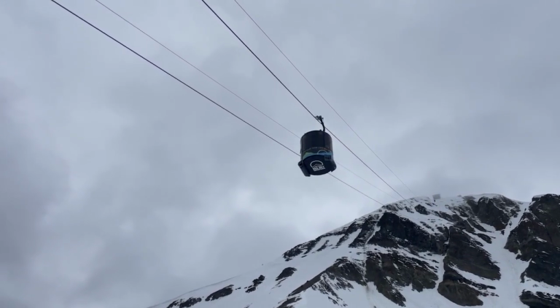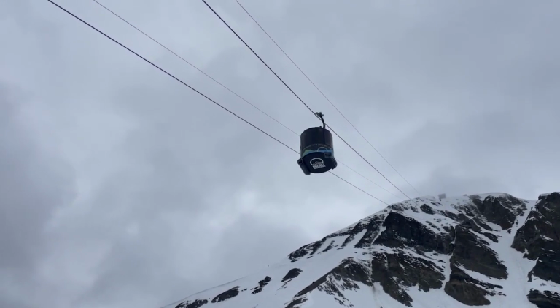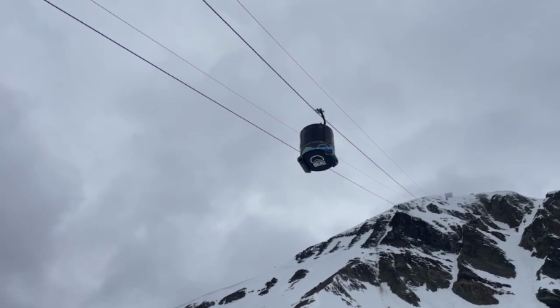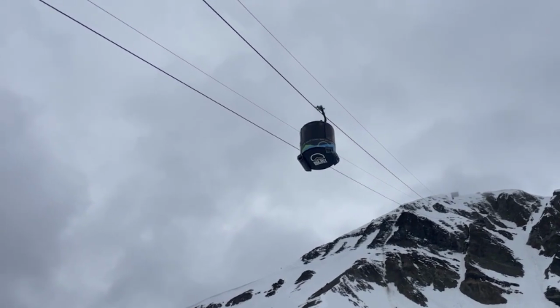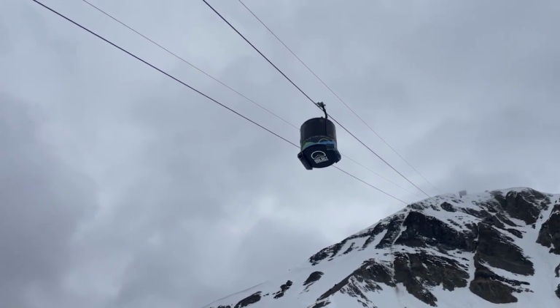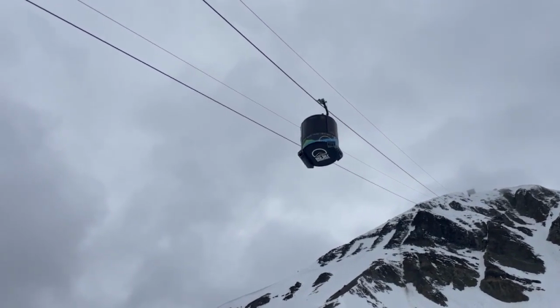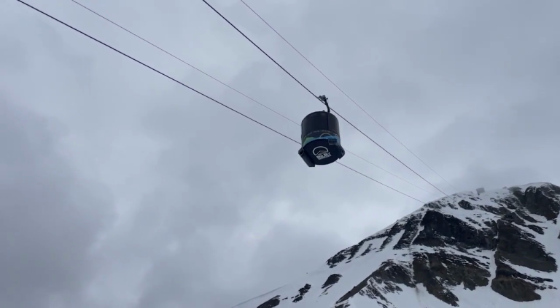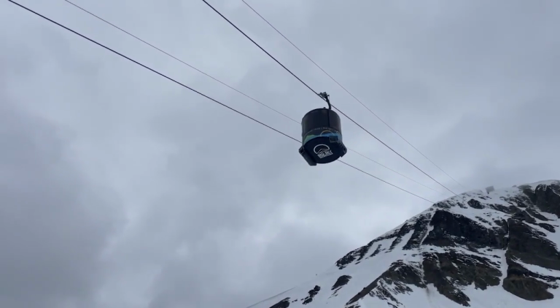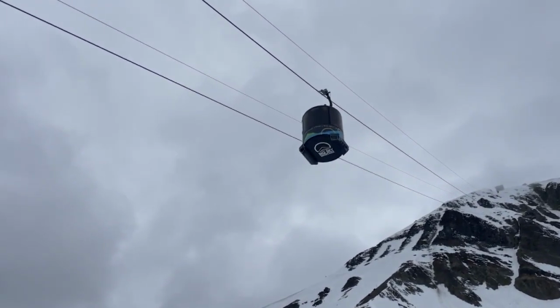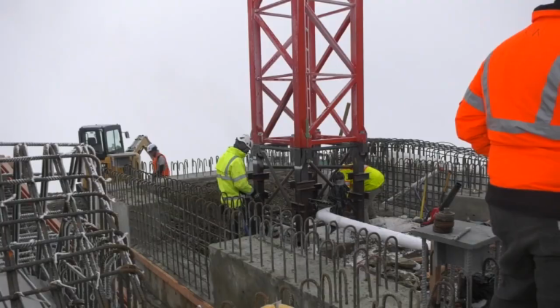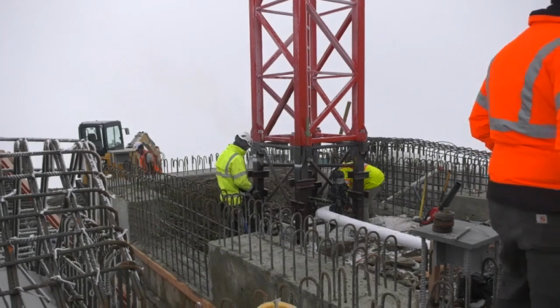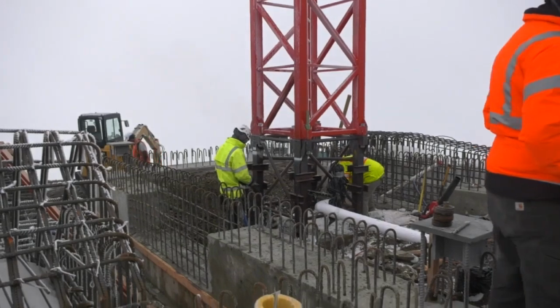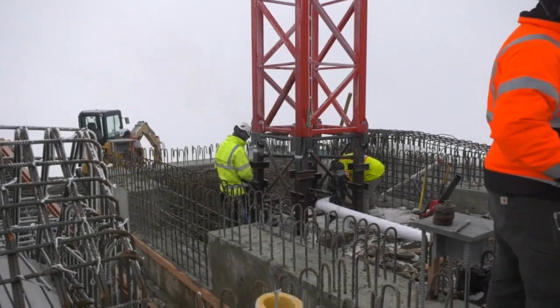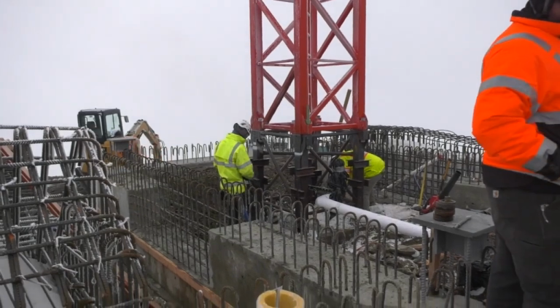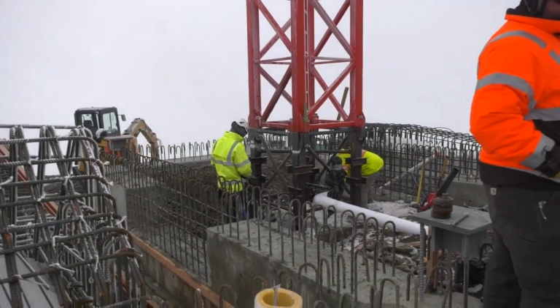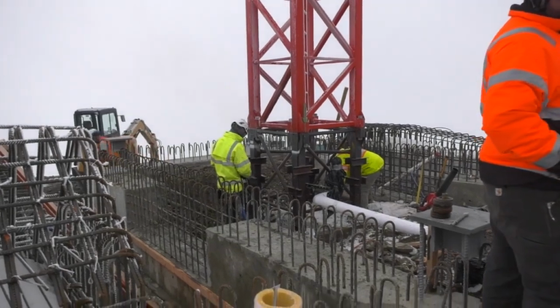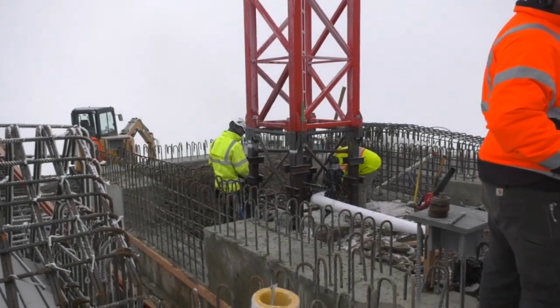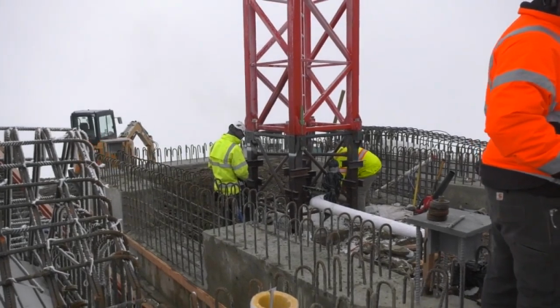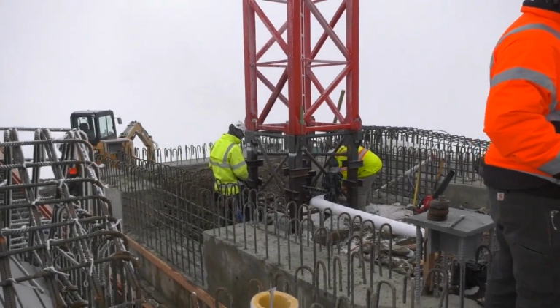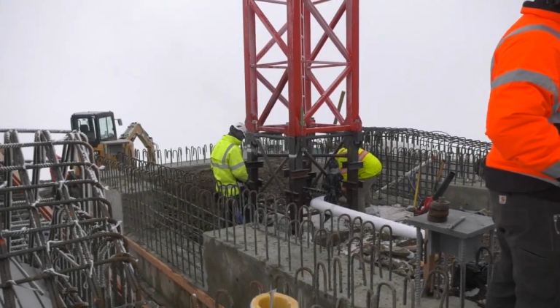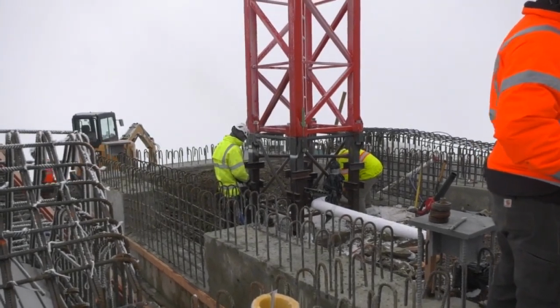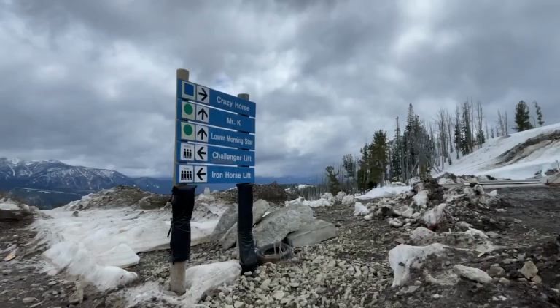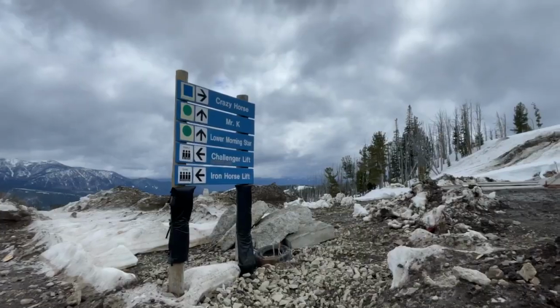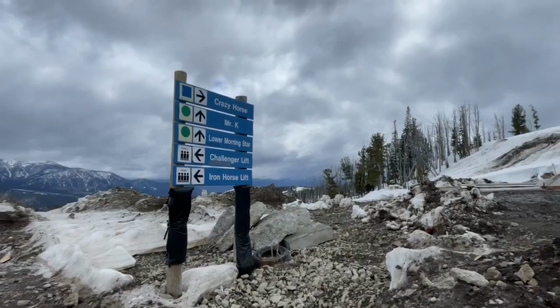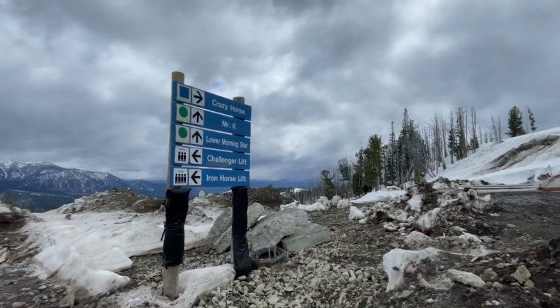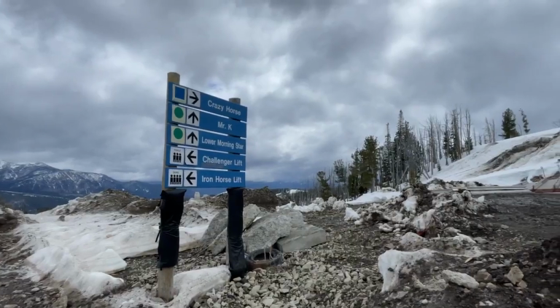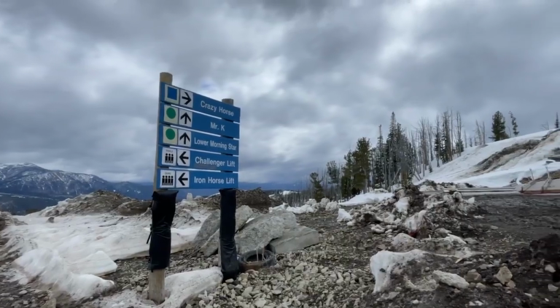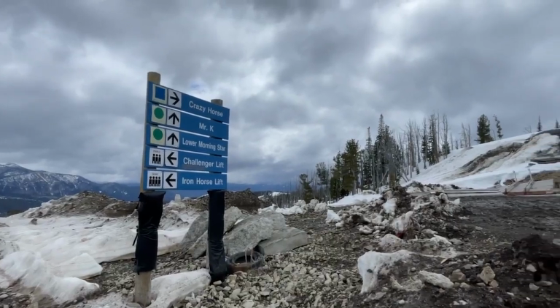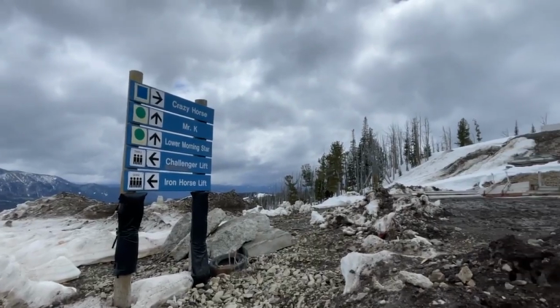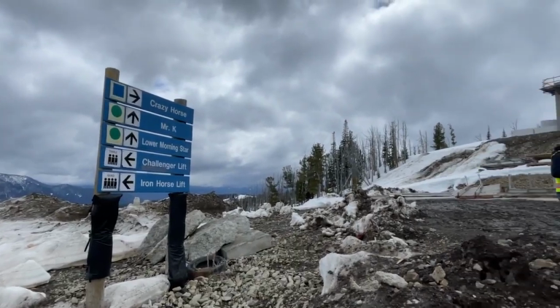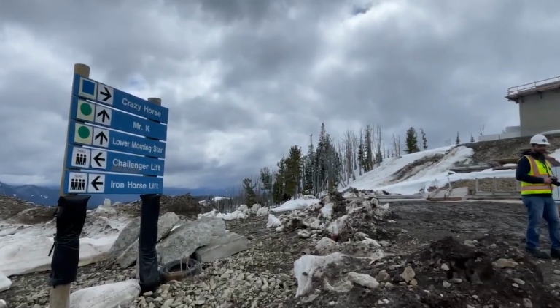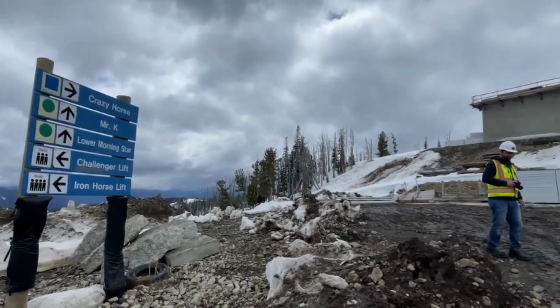The original Big Sky tram was built in 1995. The new tram construction is the first new tram being built in the United States since 2008.